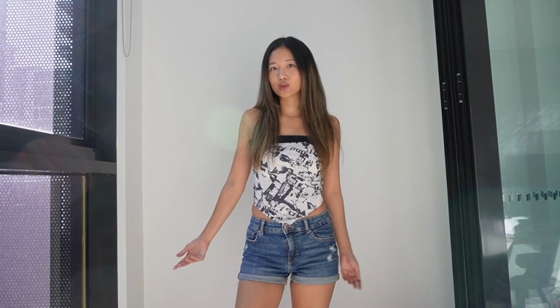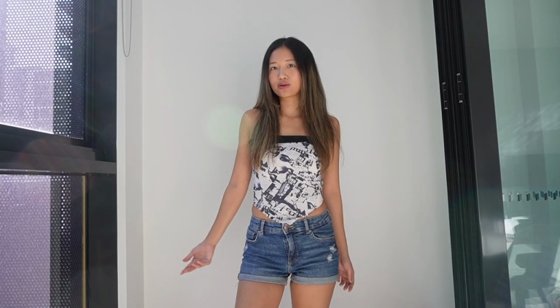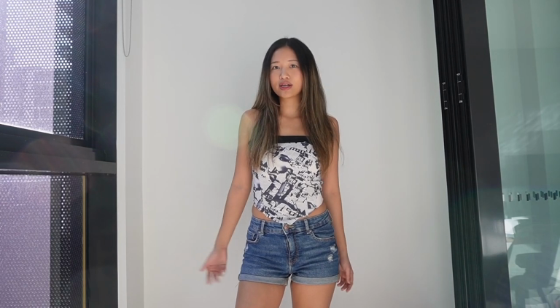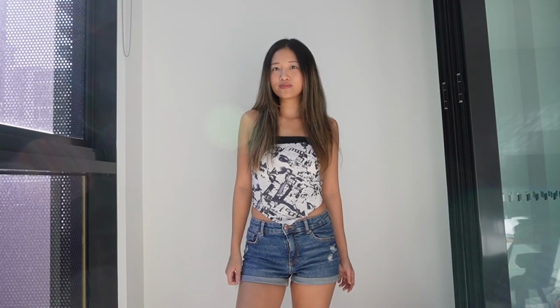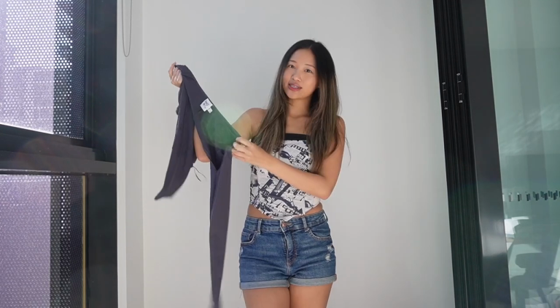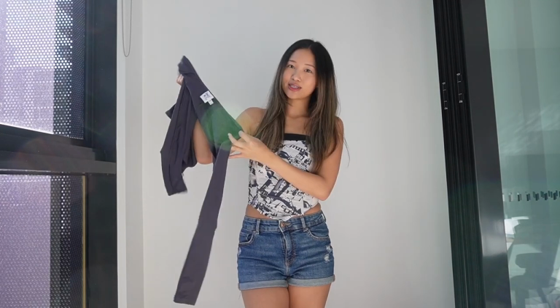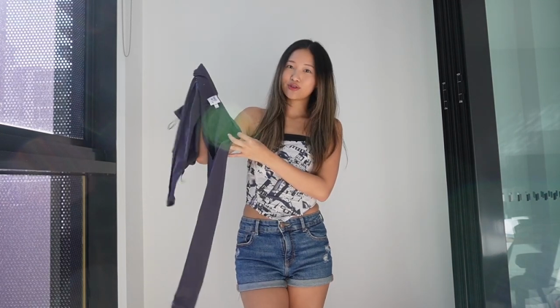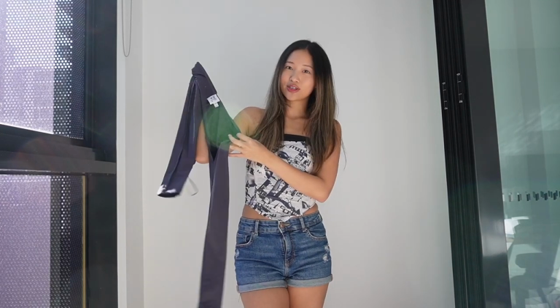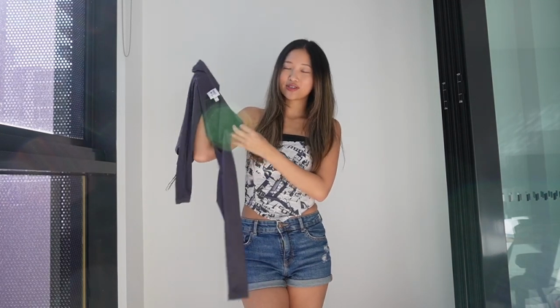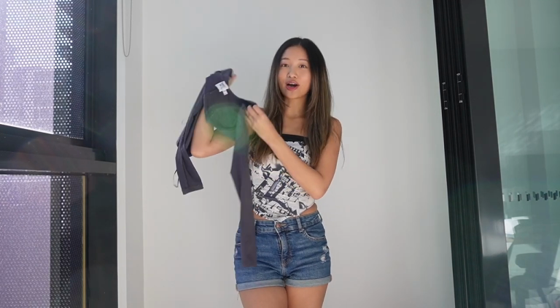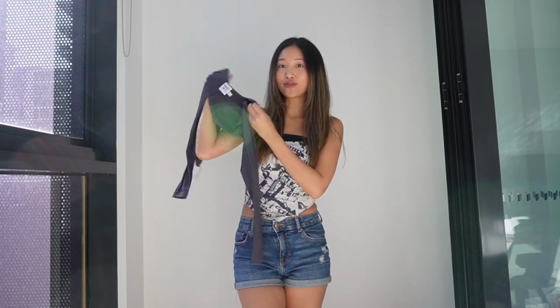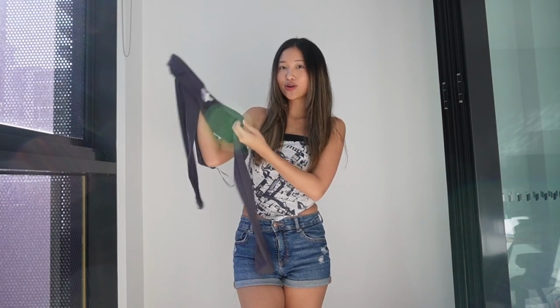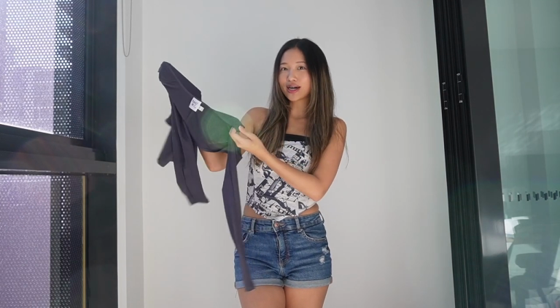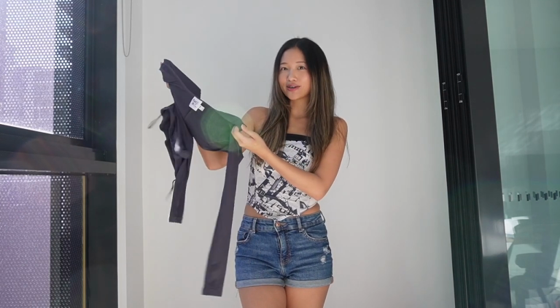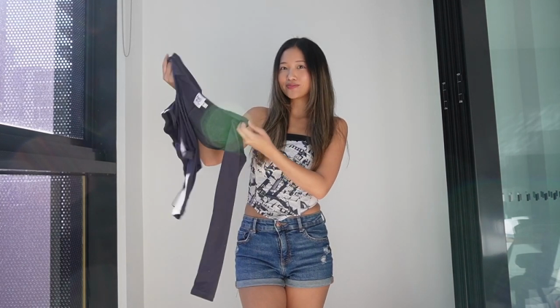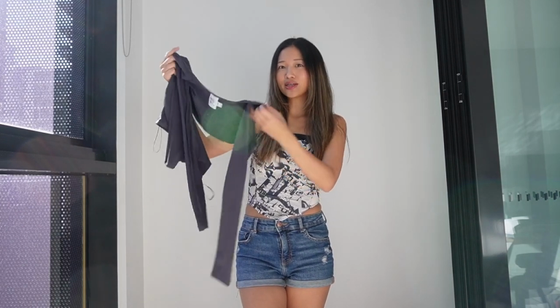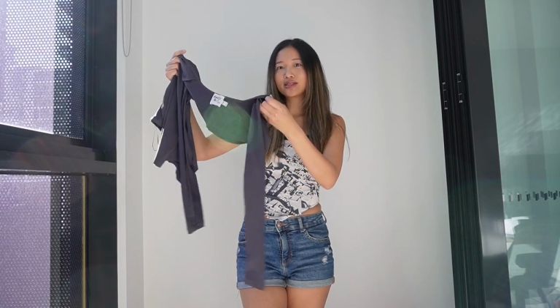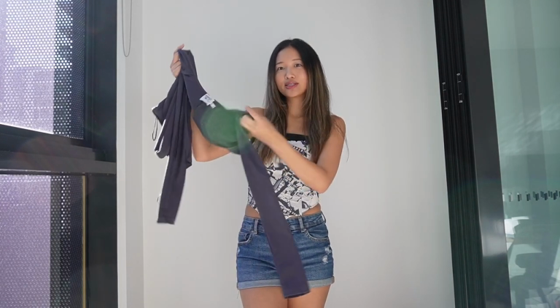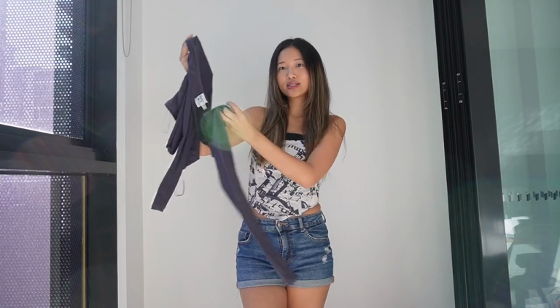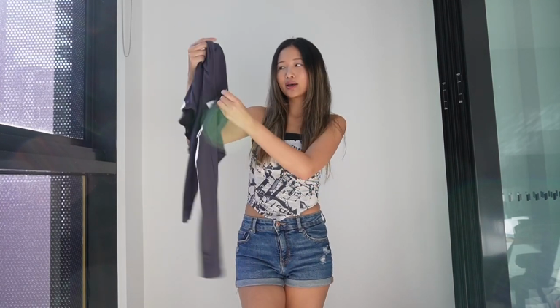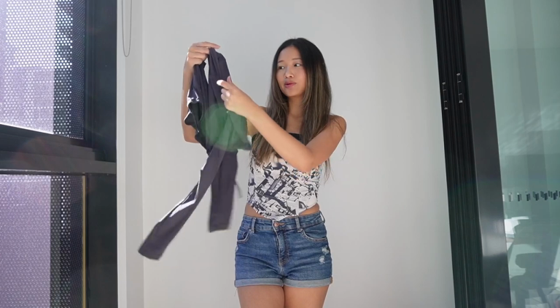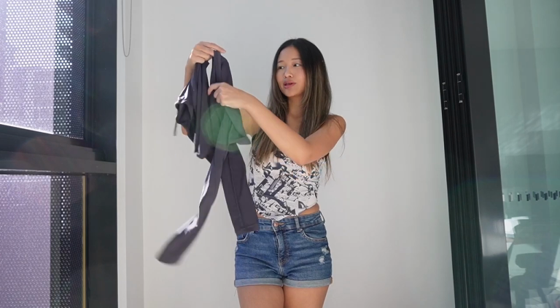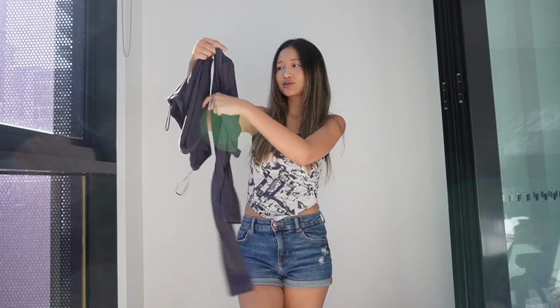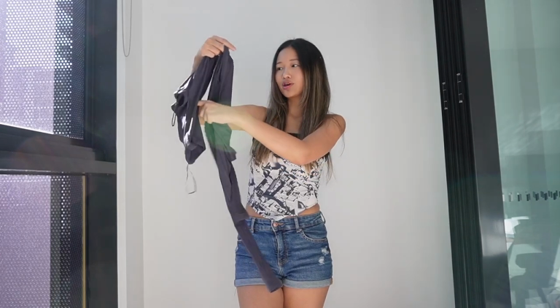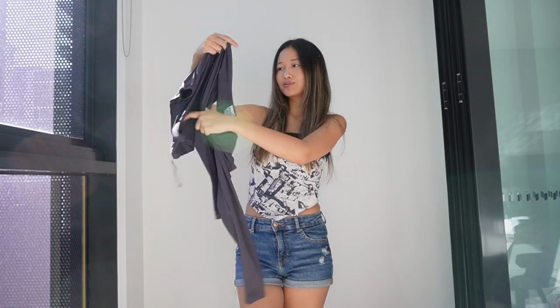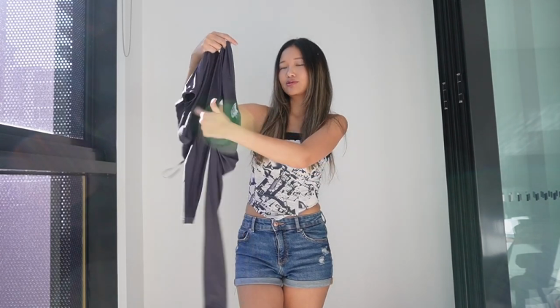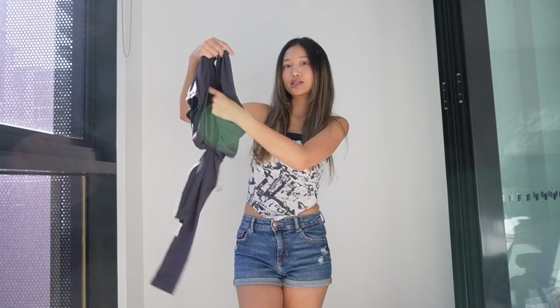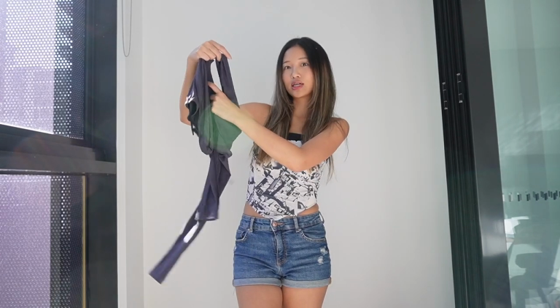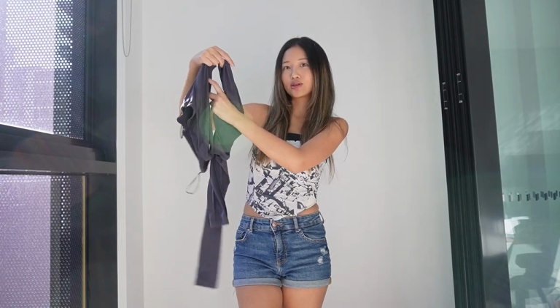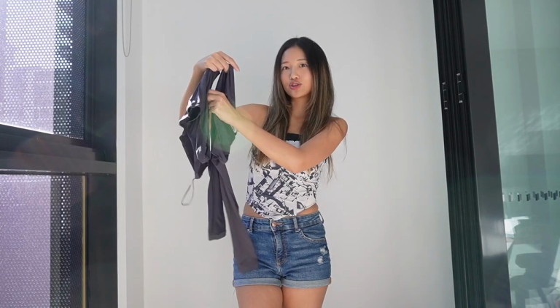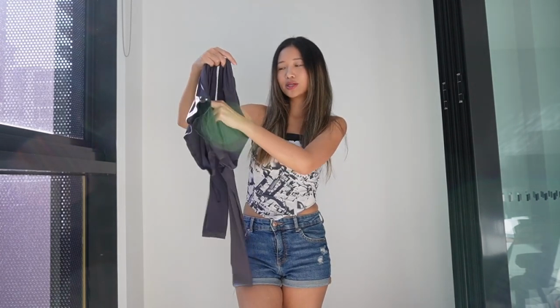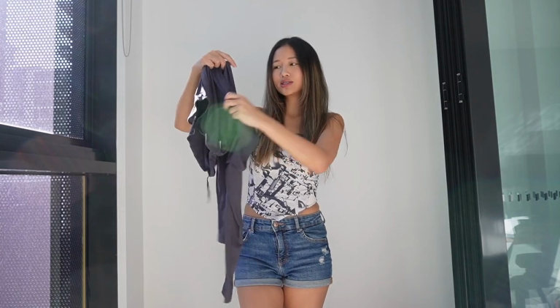Let's move on to our fourth item. This is a bolero top, so it's a two-piece.